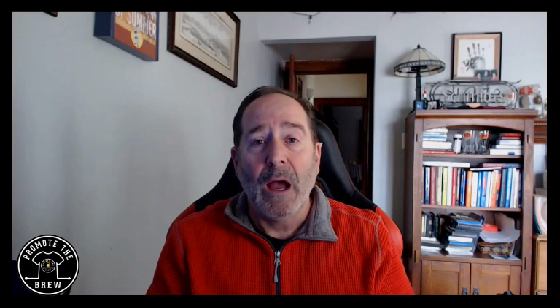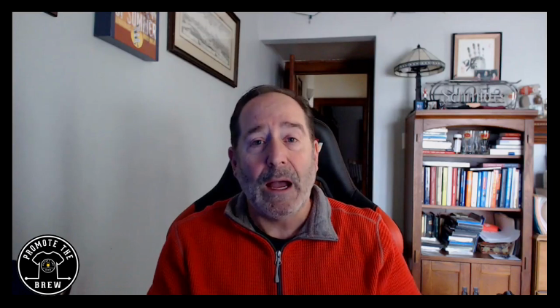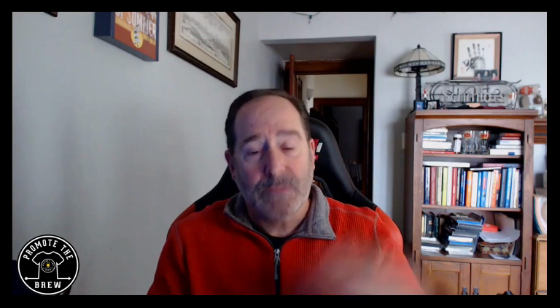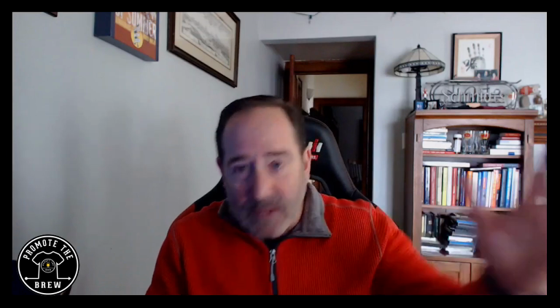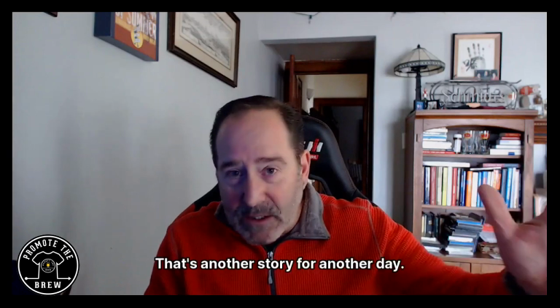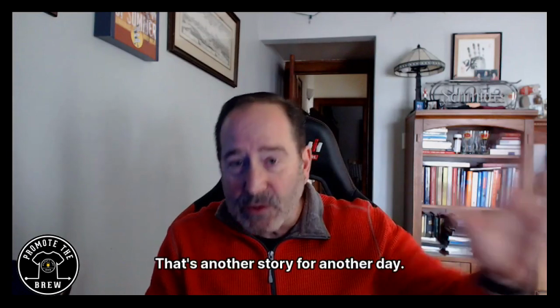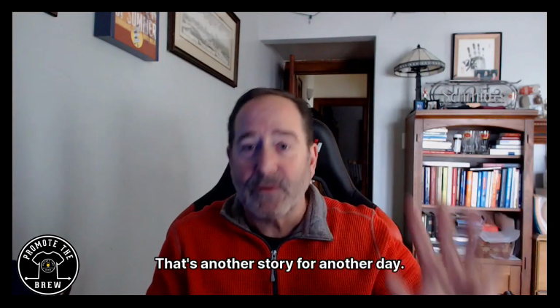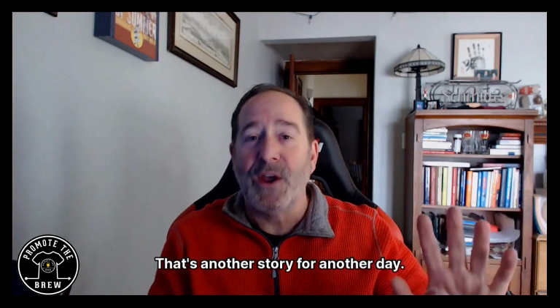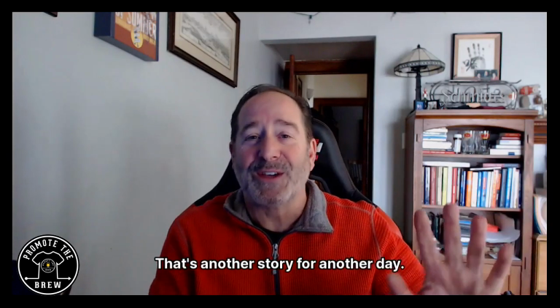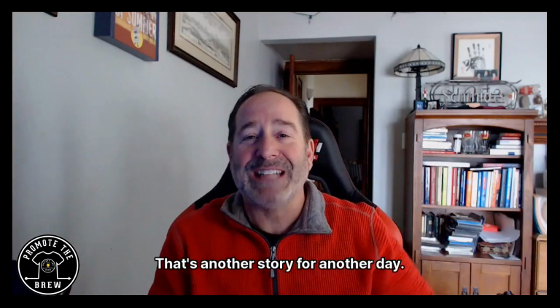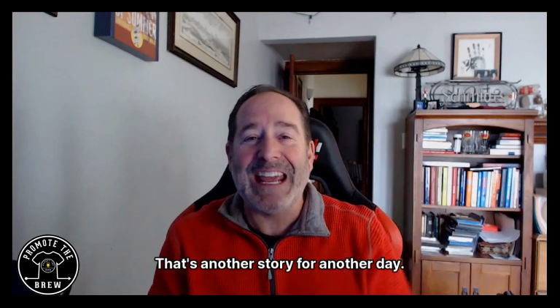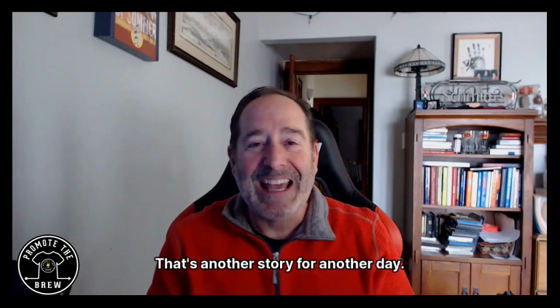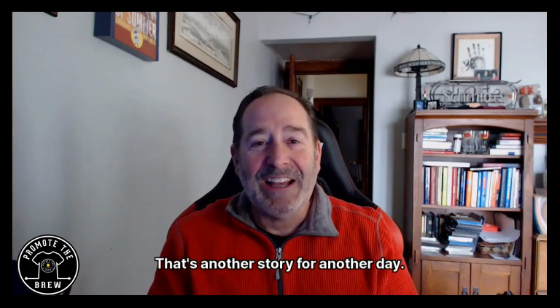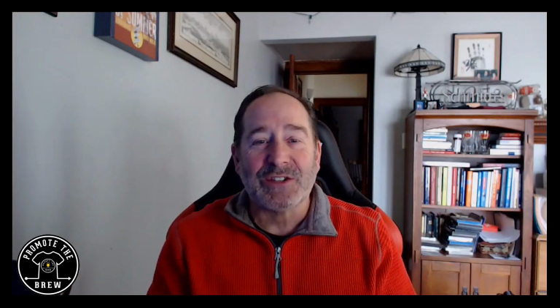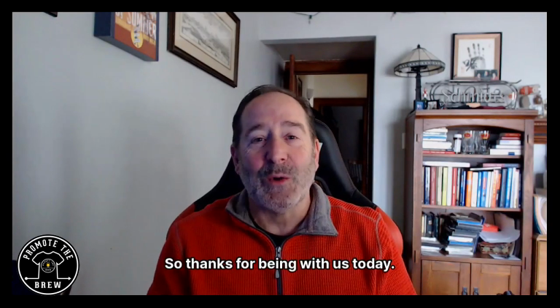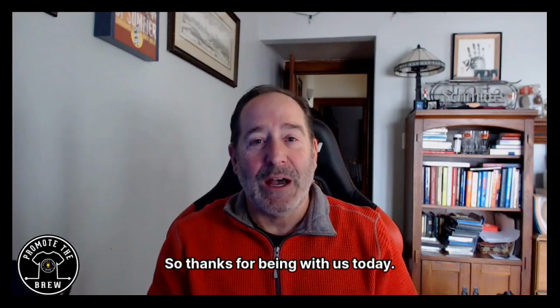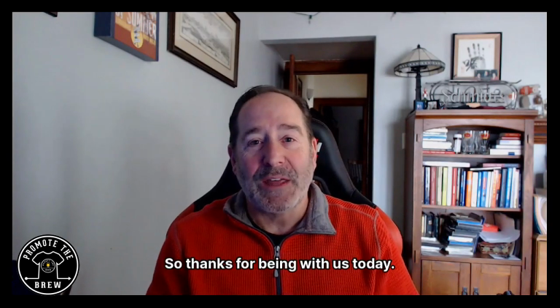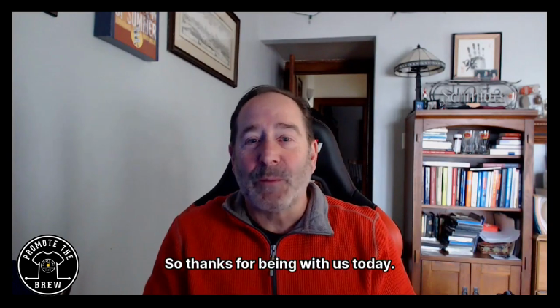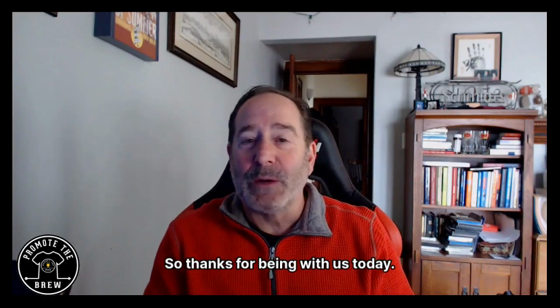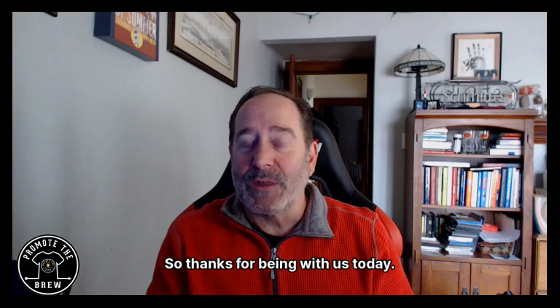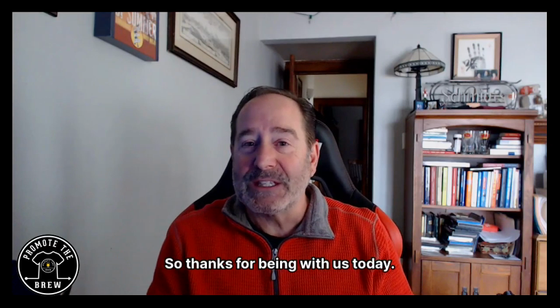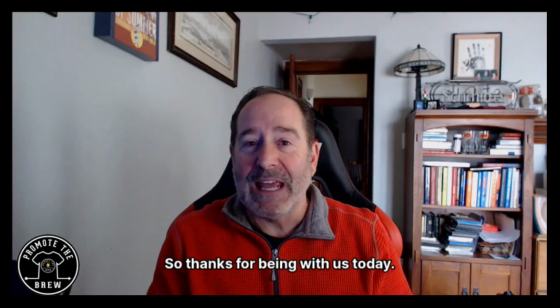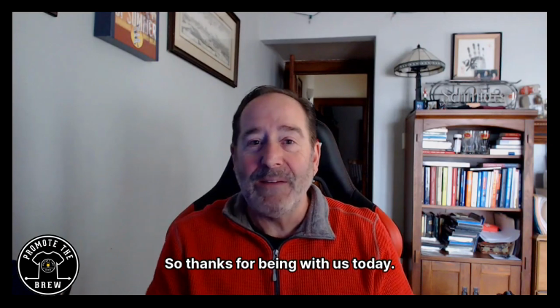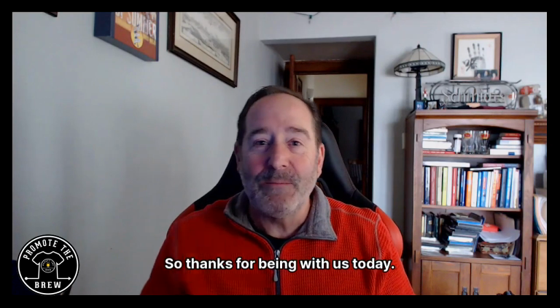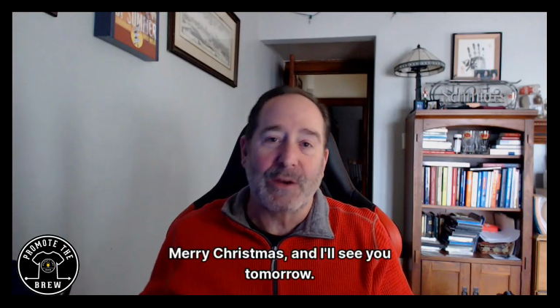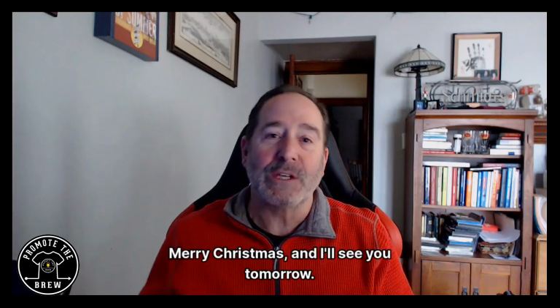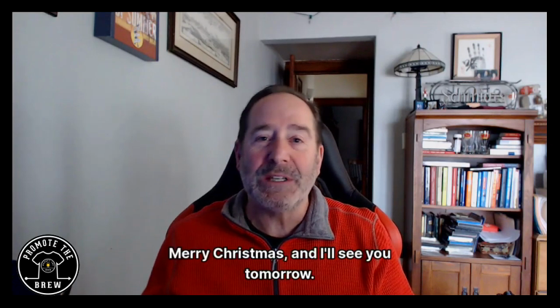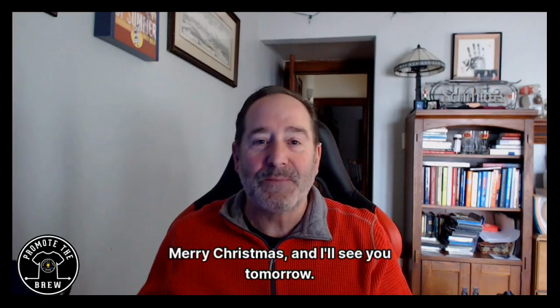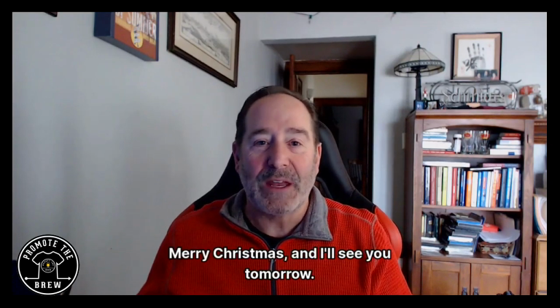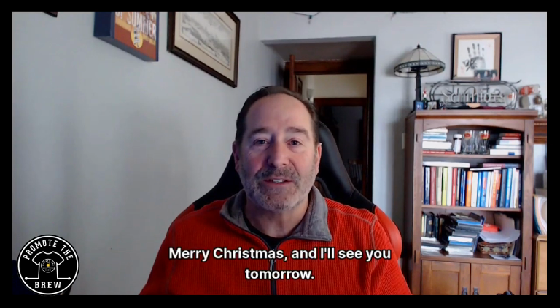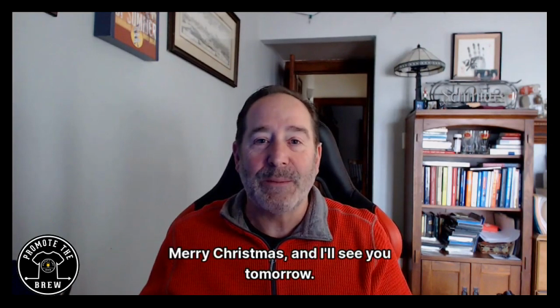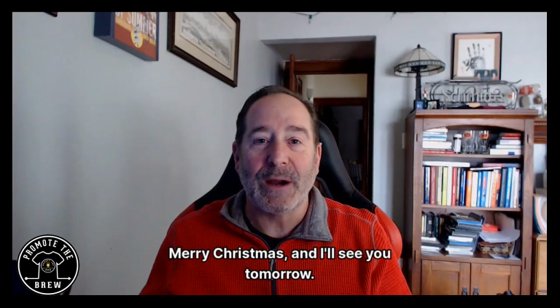That's another story for another day. Thanks for being with us today, Merry Christmas, and I'll see you tomorrow.